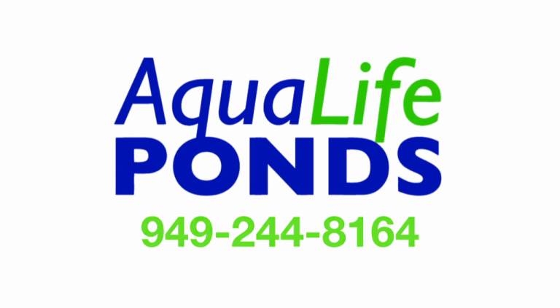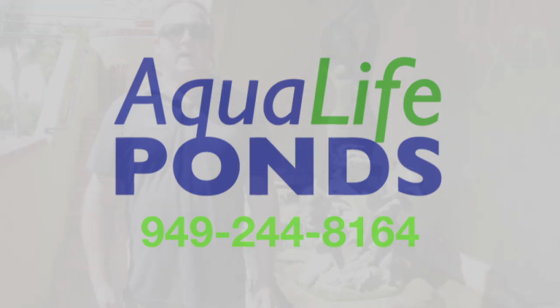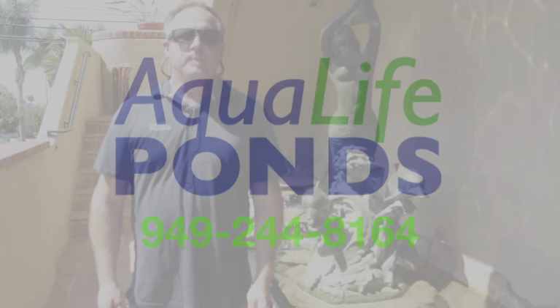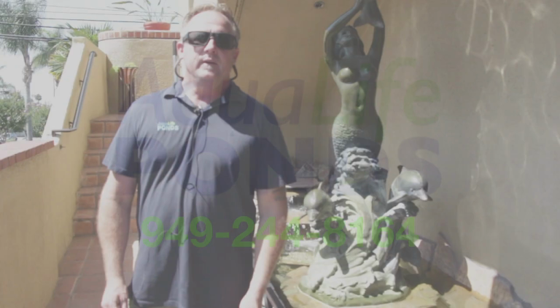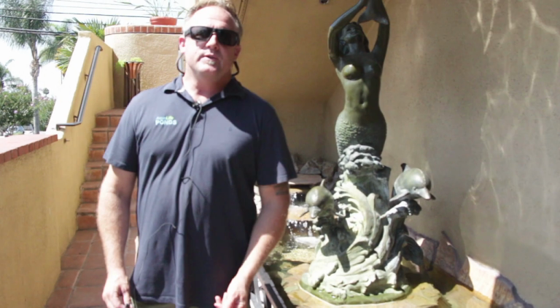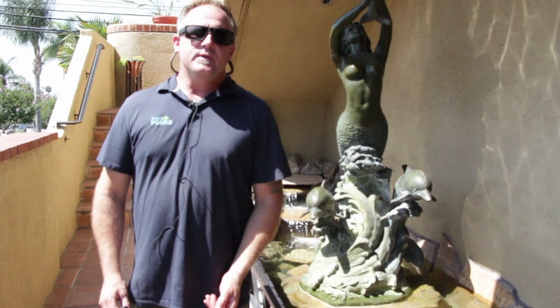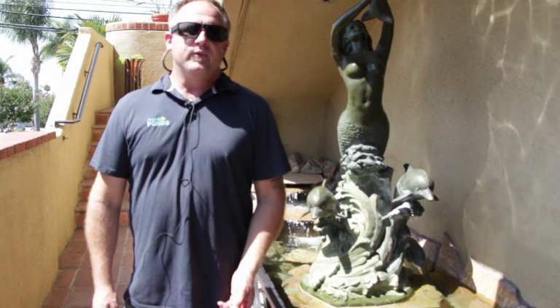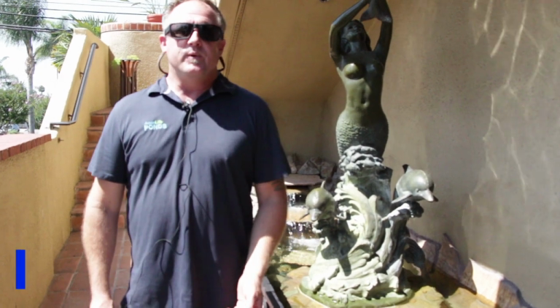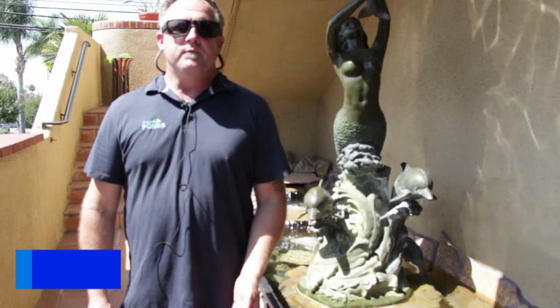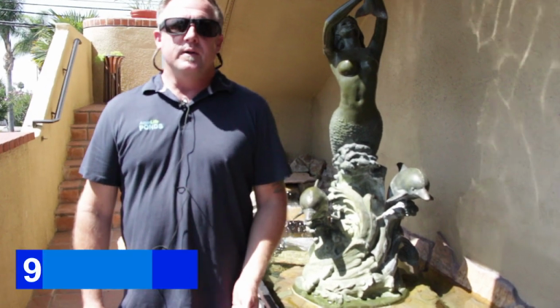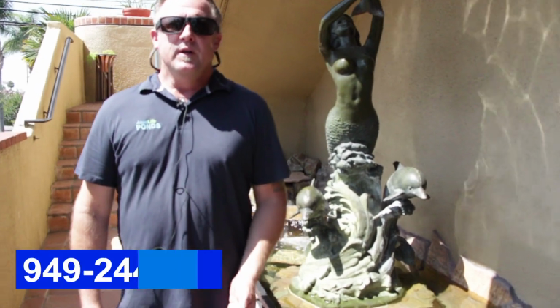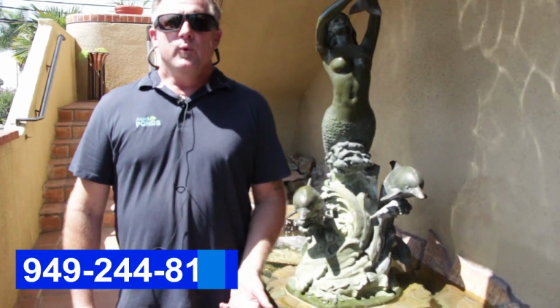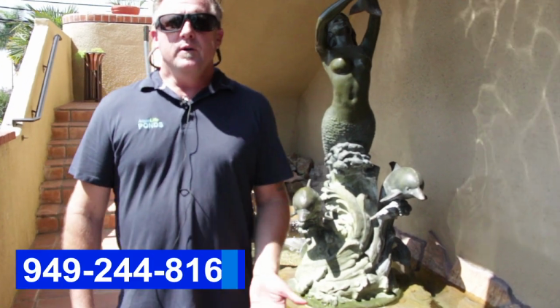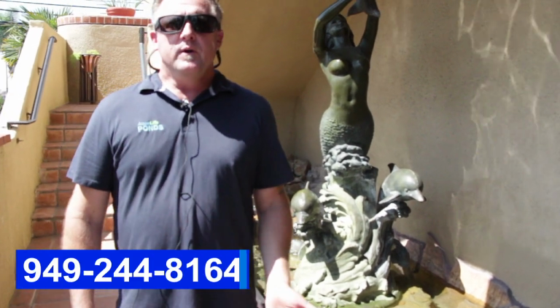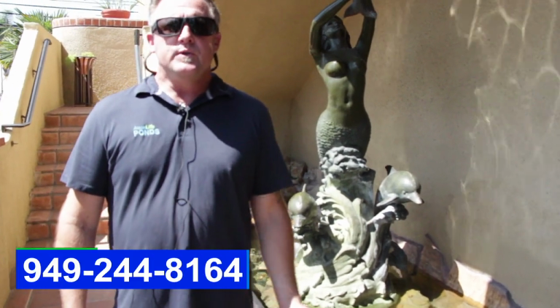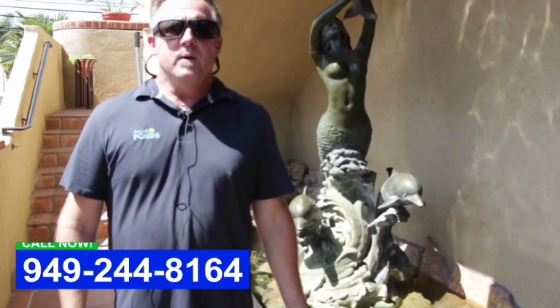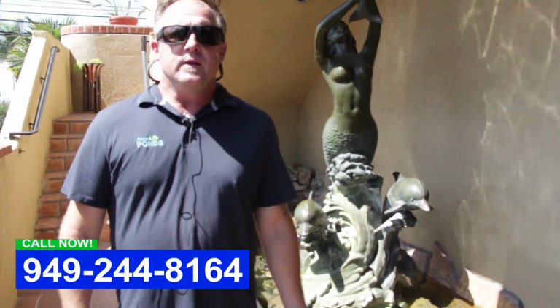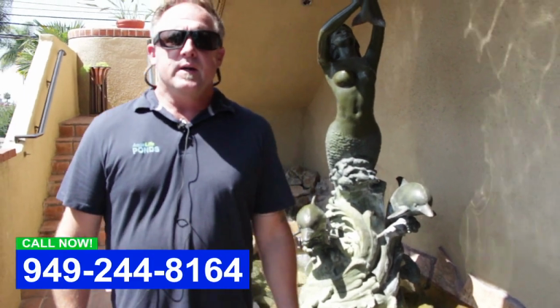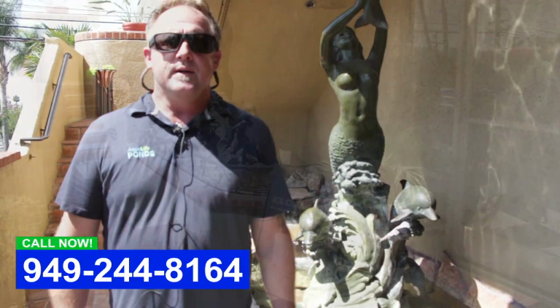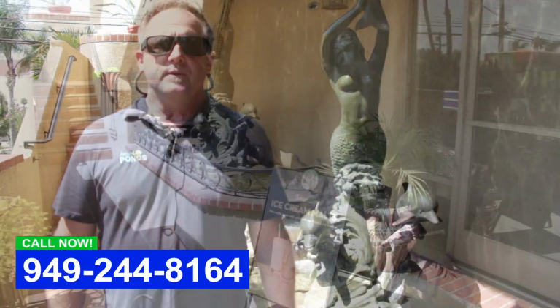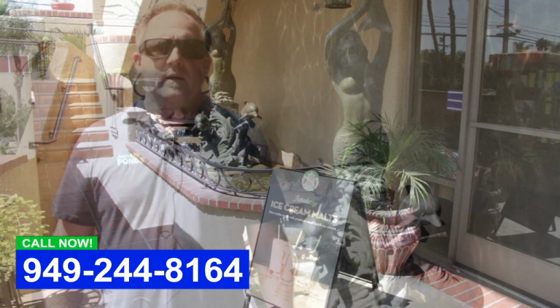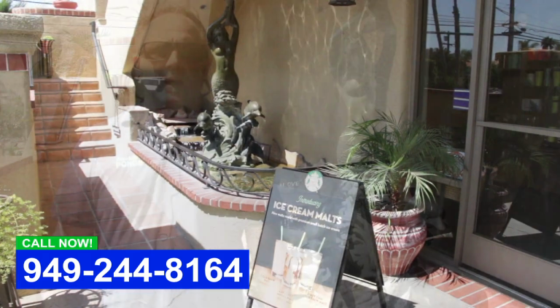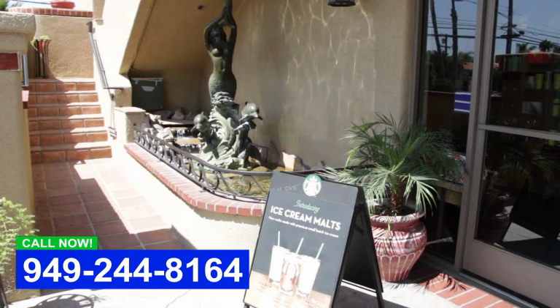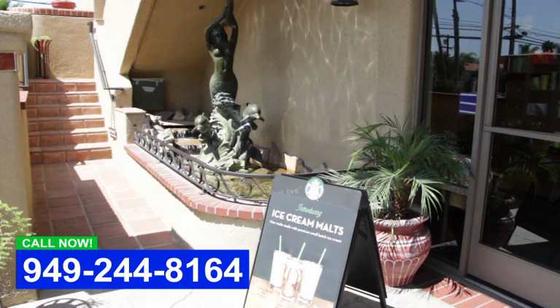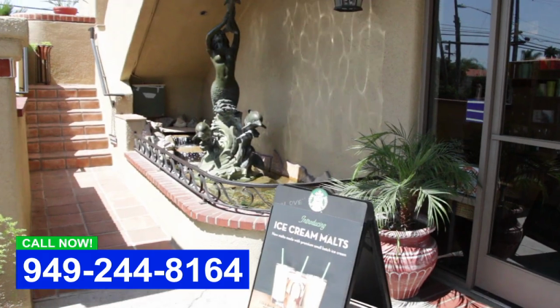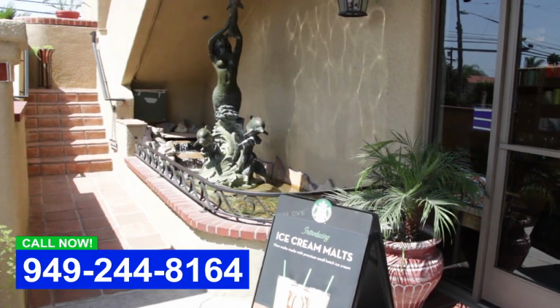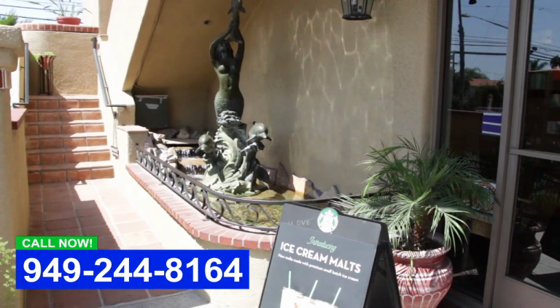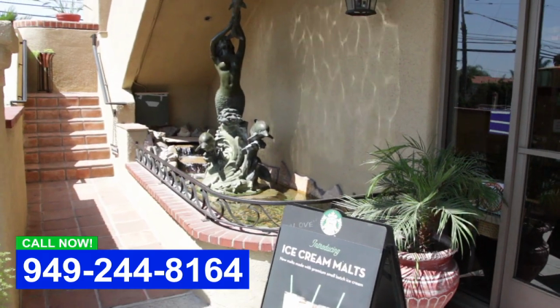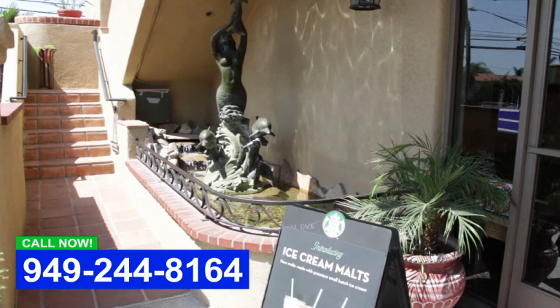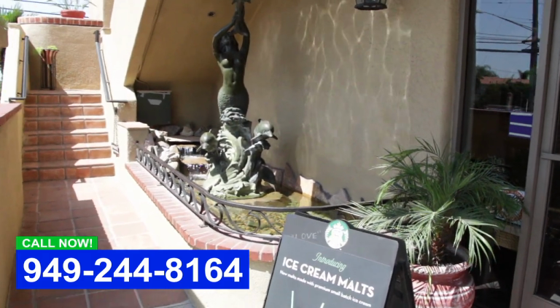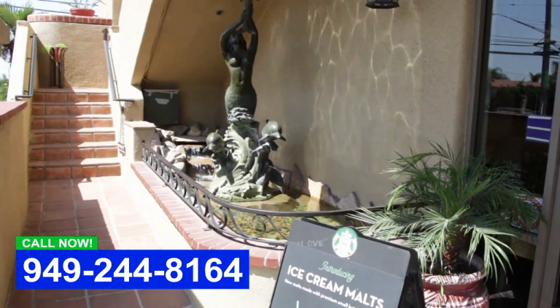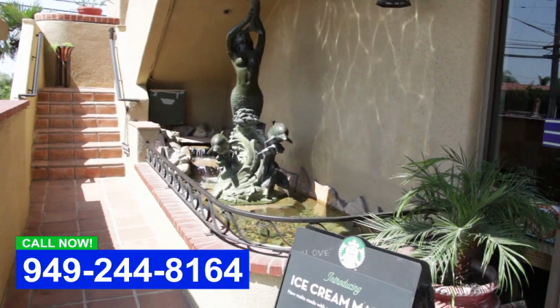Hey everybody, this is Dave with Aqualife Ponds. We're in front of a Starbucks down in San Clemente, and this is a unique water feature.